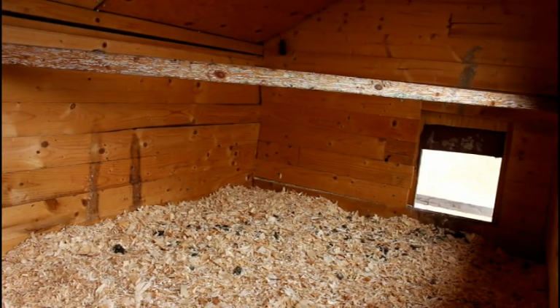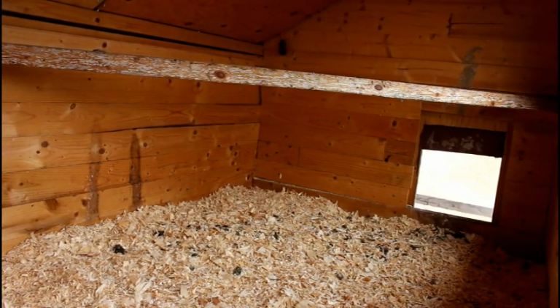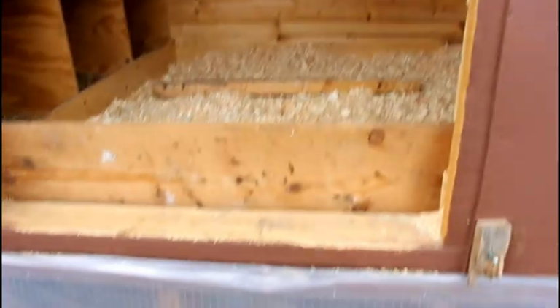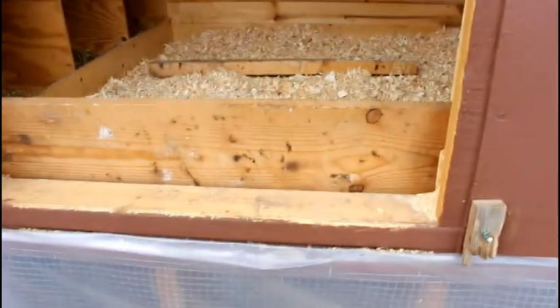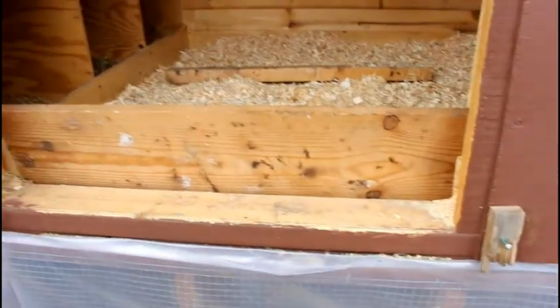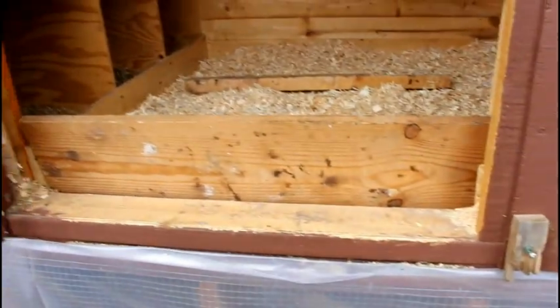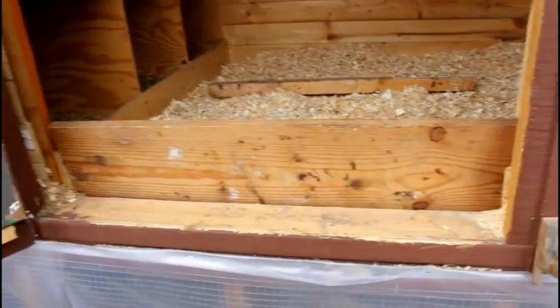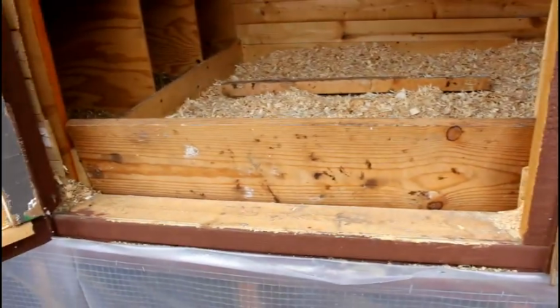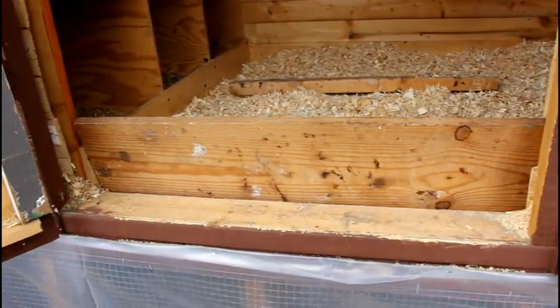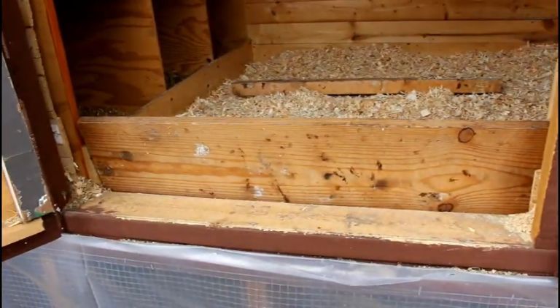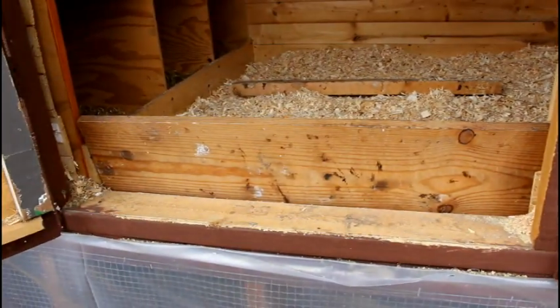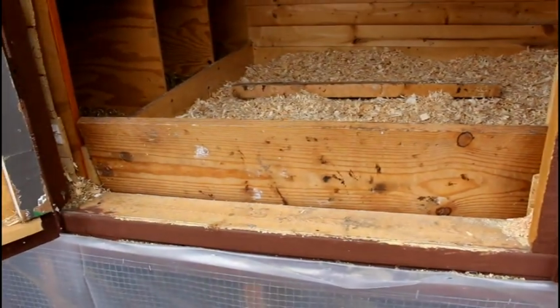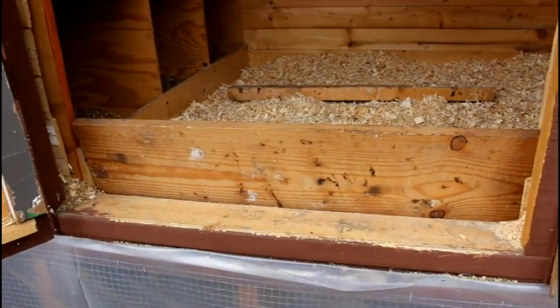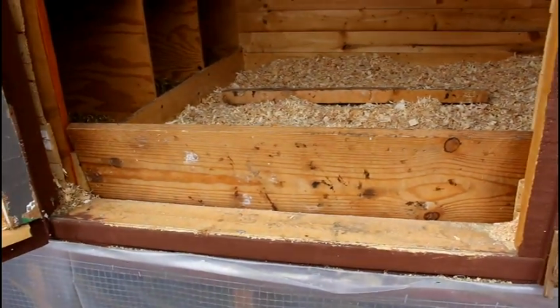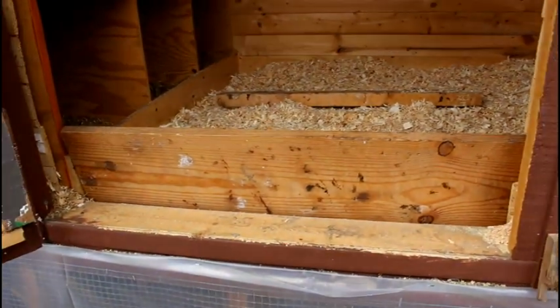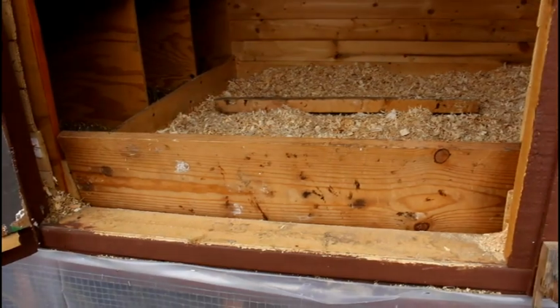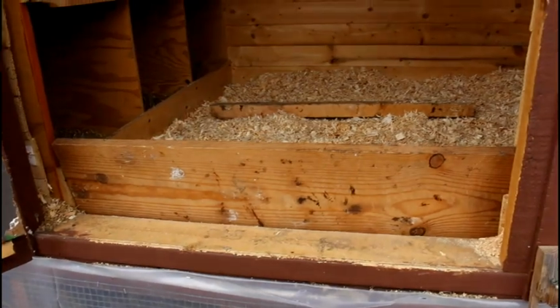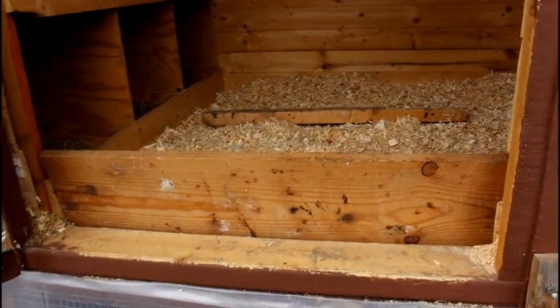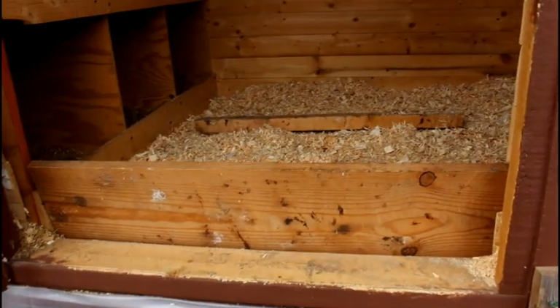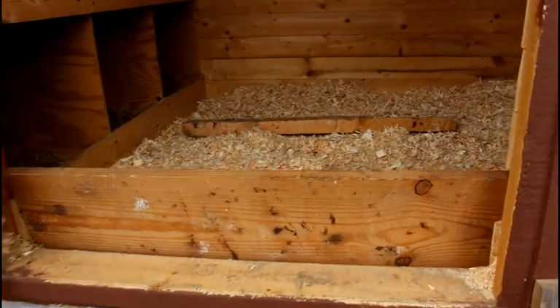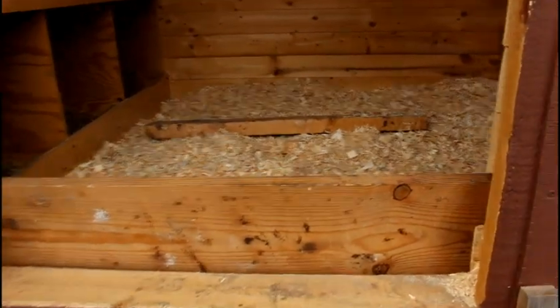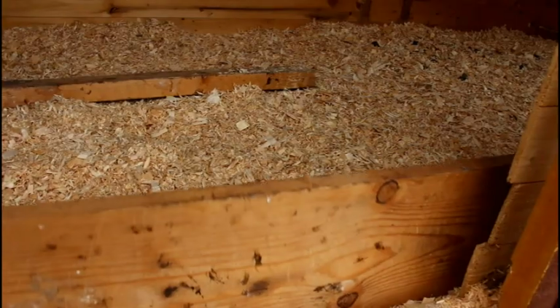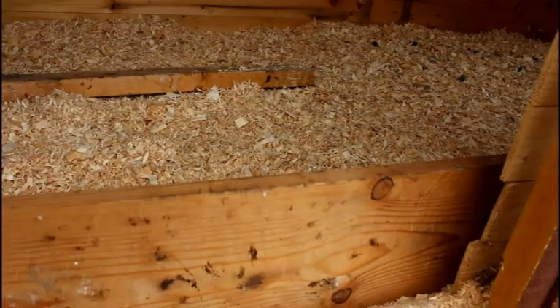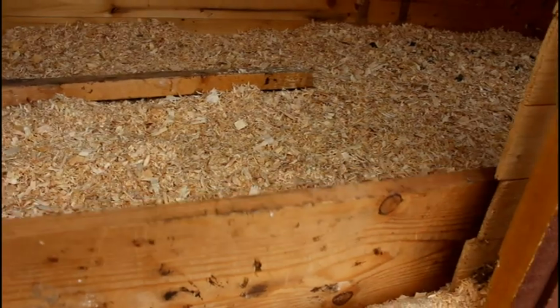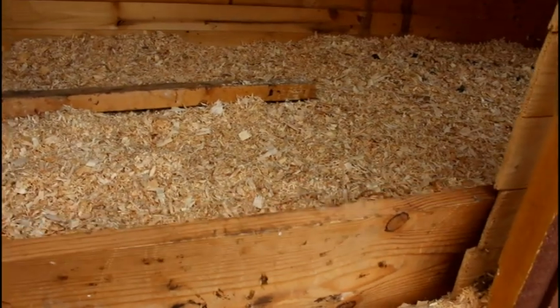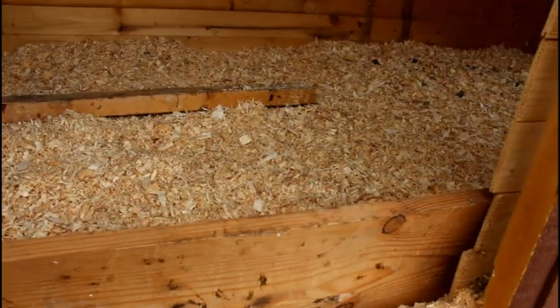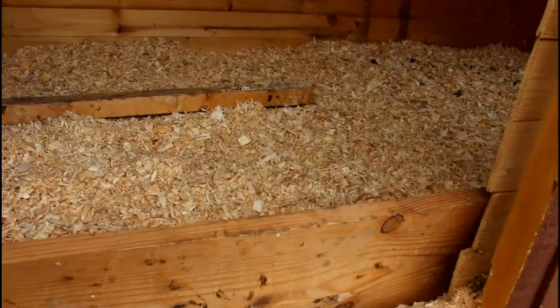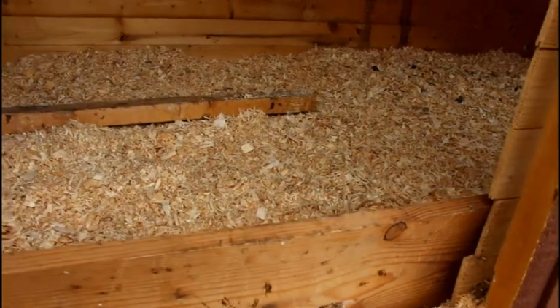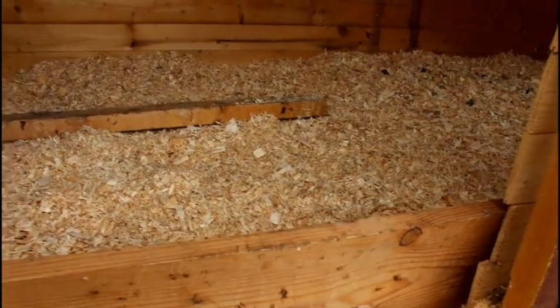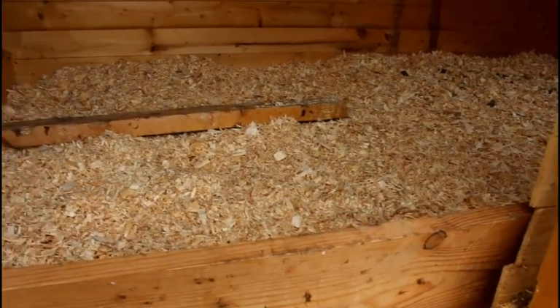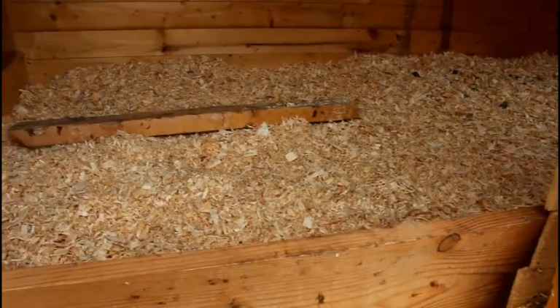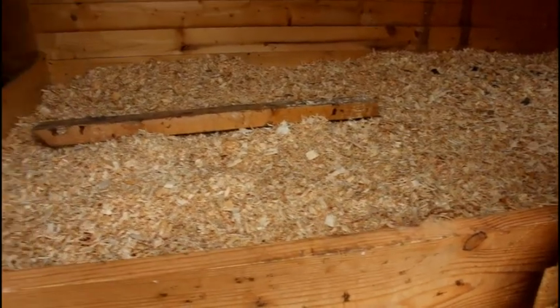Here on the front I've just slid in a board loosely, and that is to hold the shavings back.